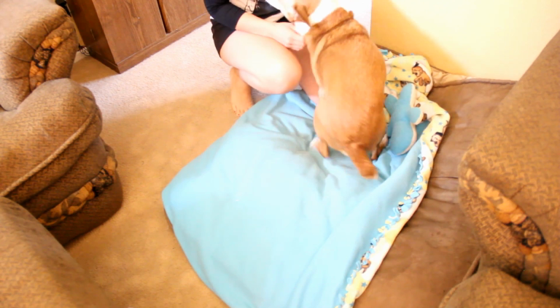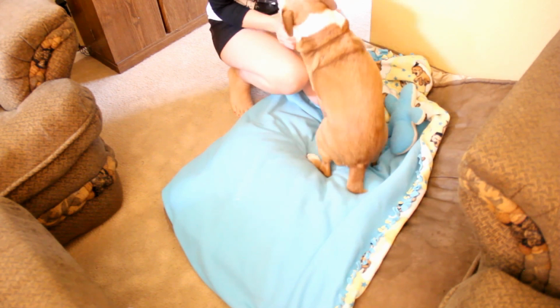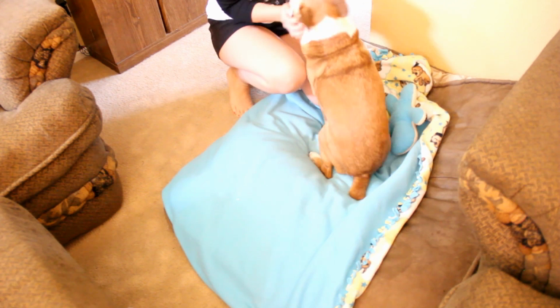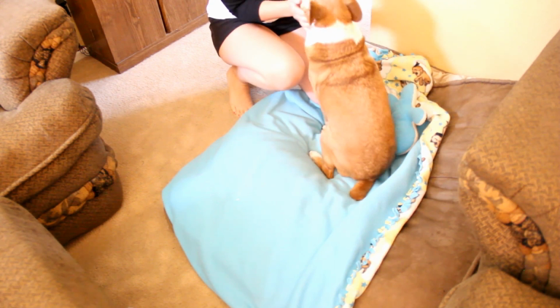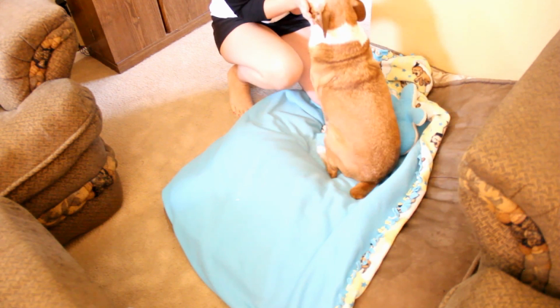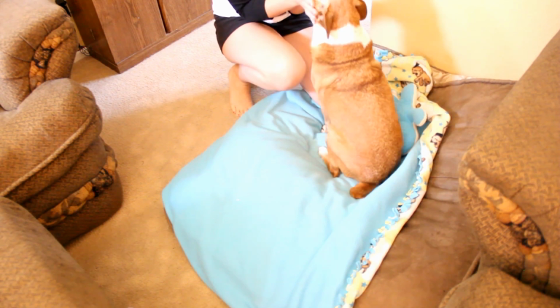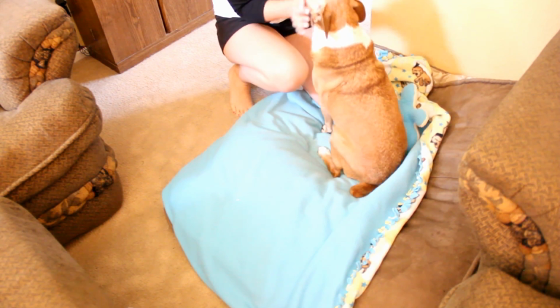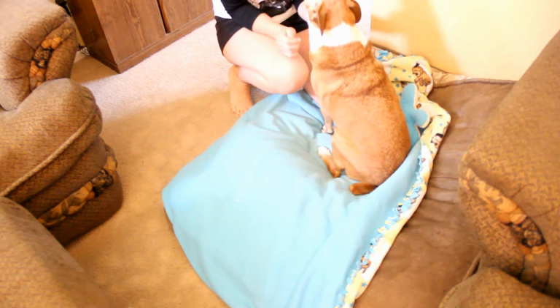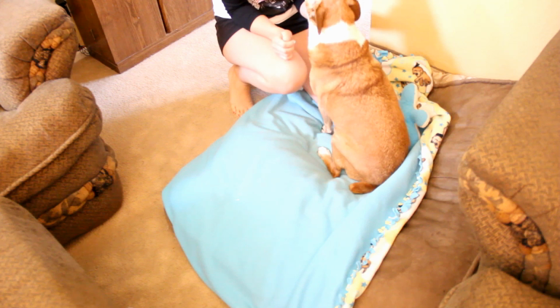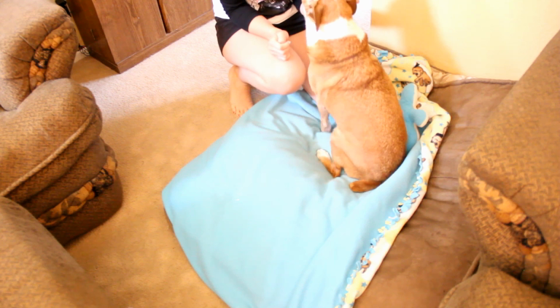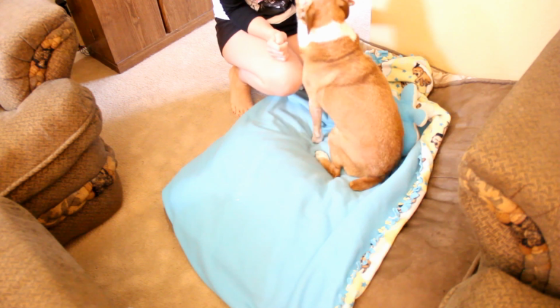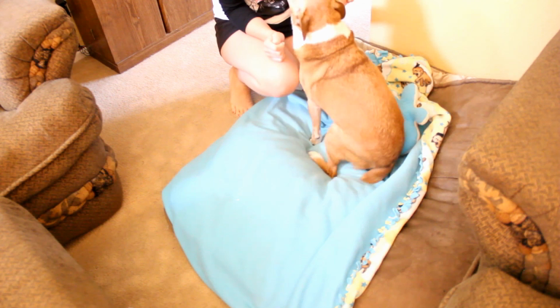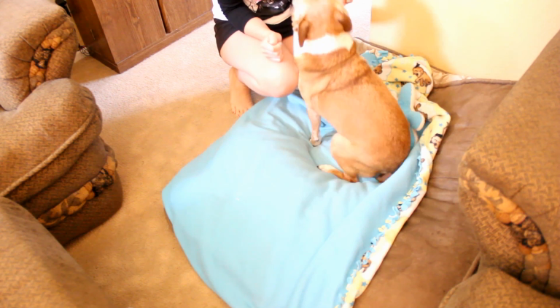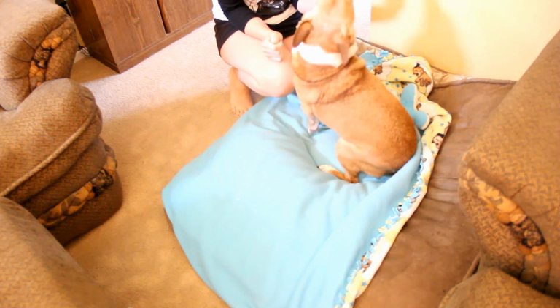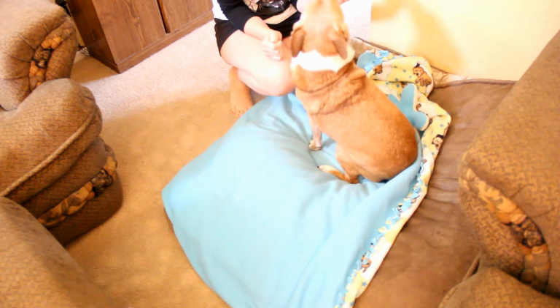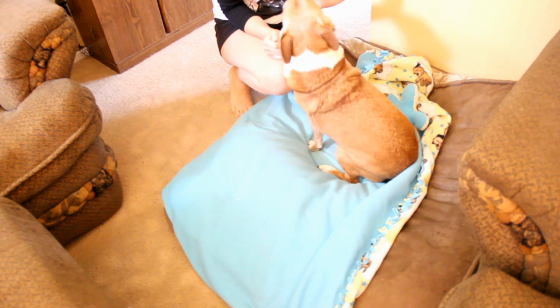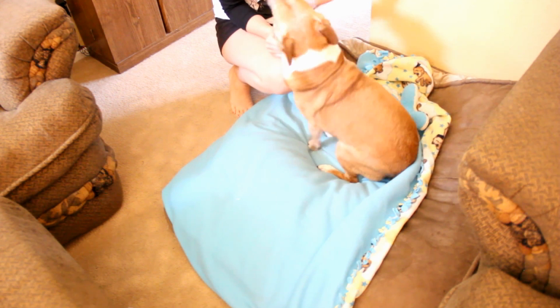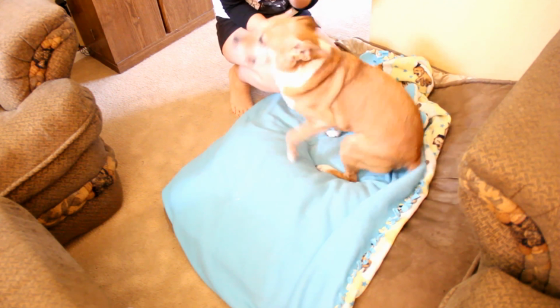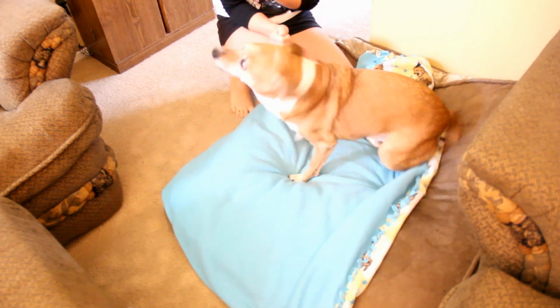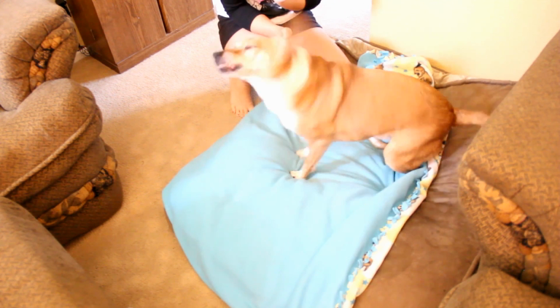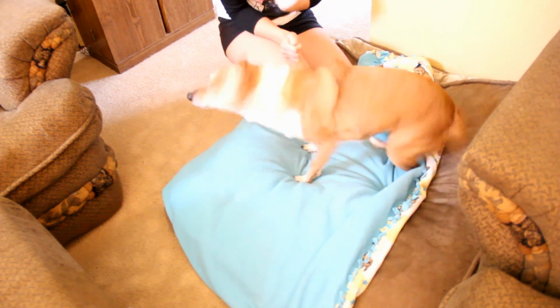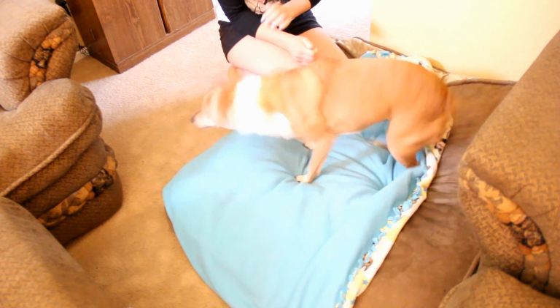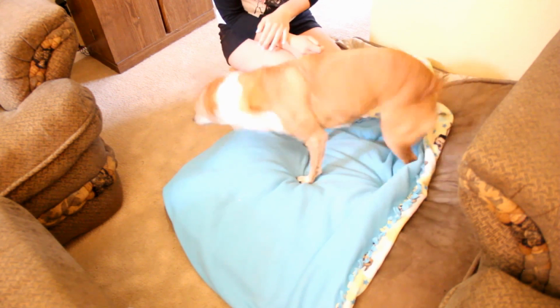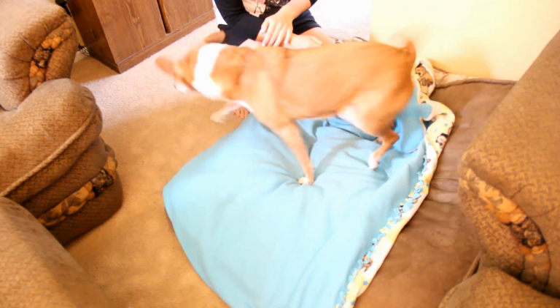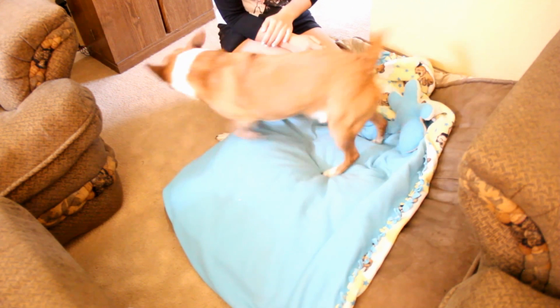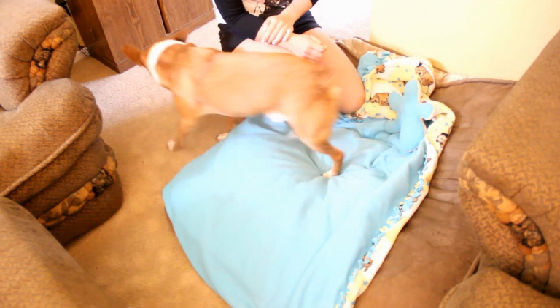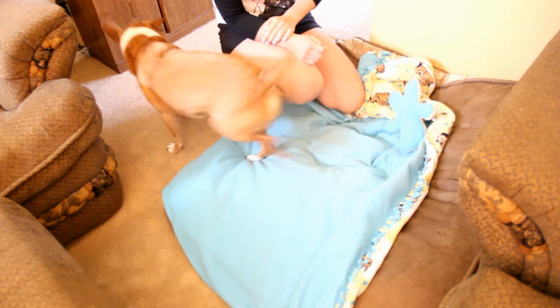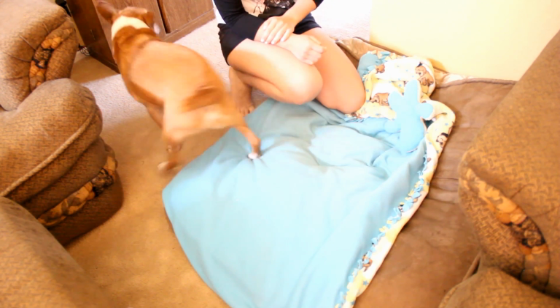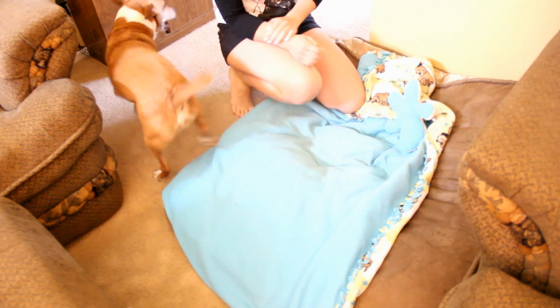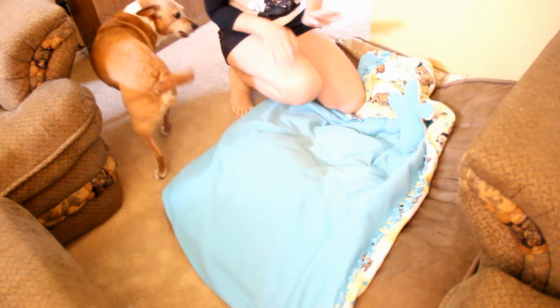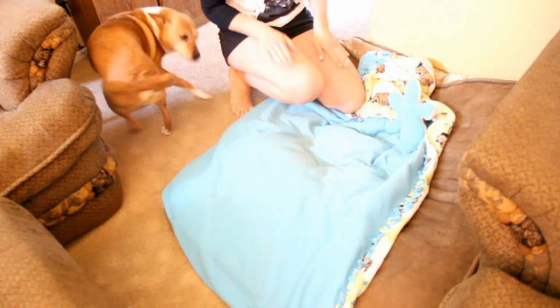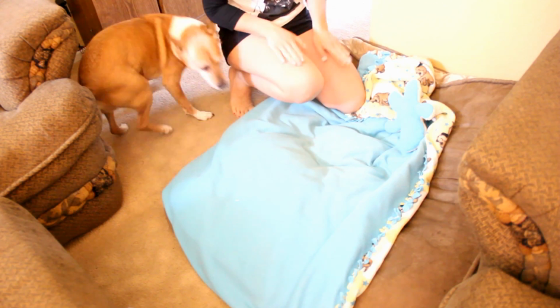So this is my dog Eddie. I don't know, I just wanted to include him in this video so I thought I would.